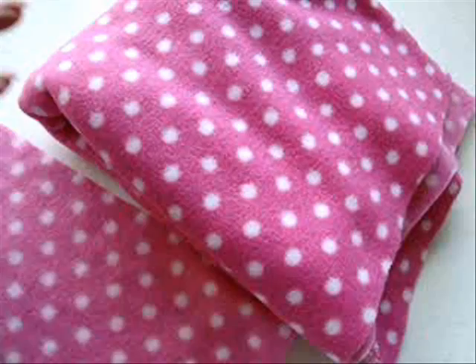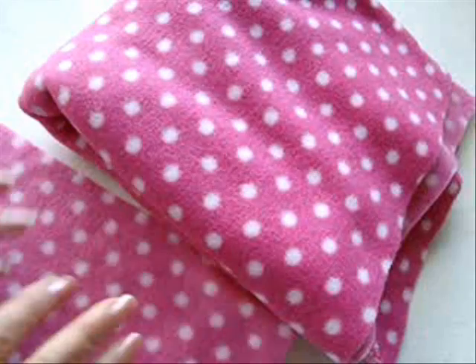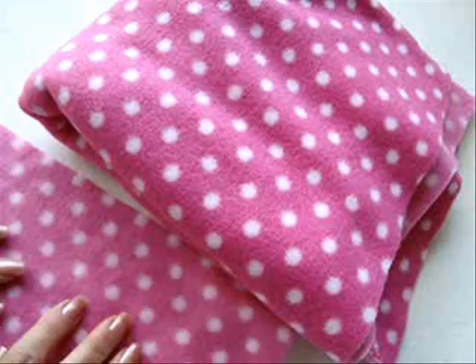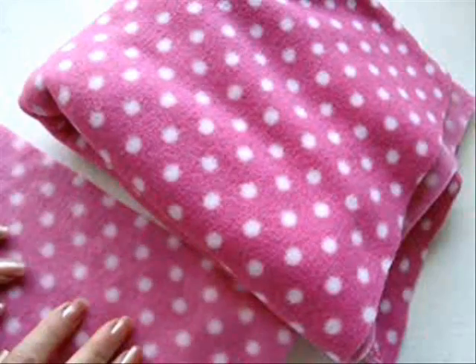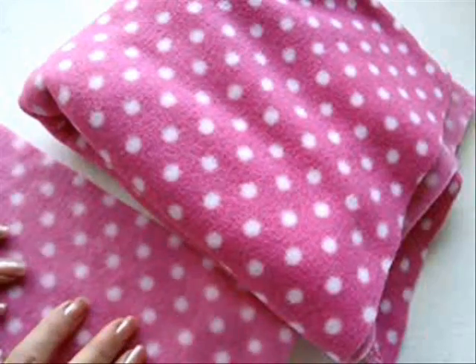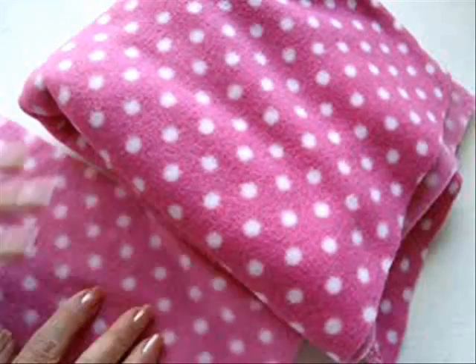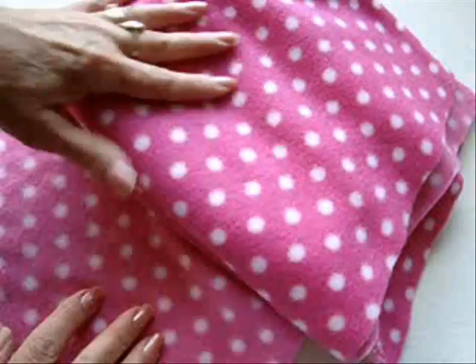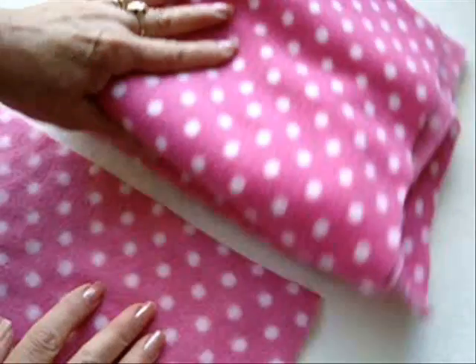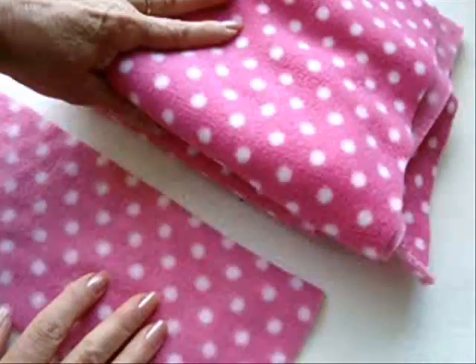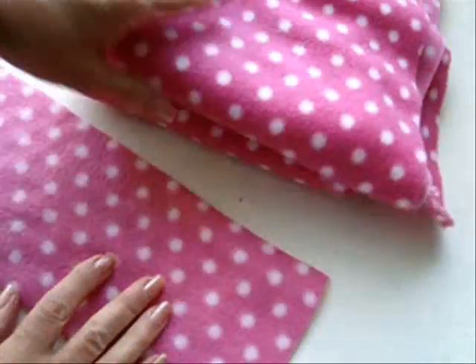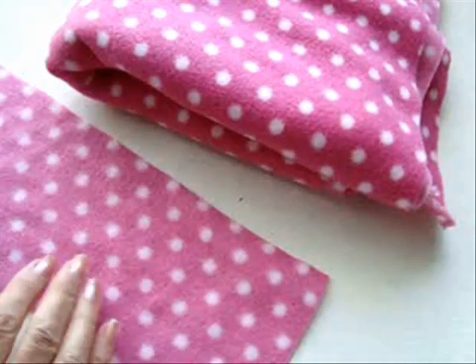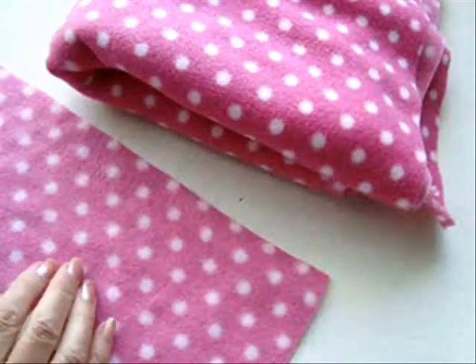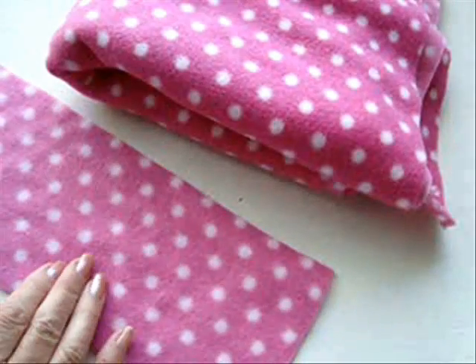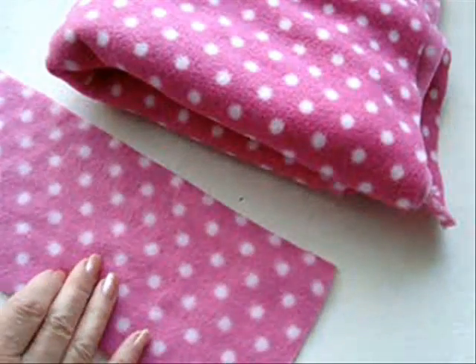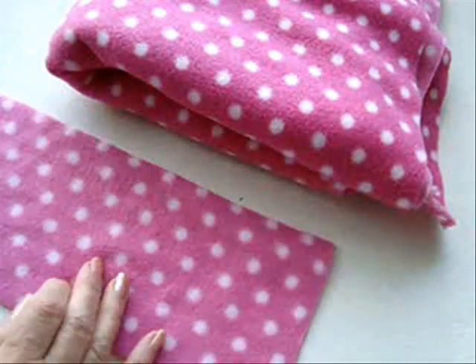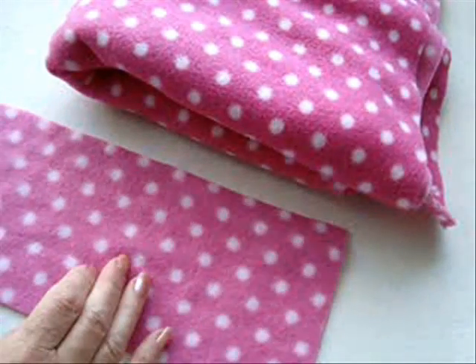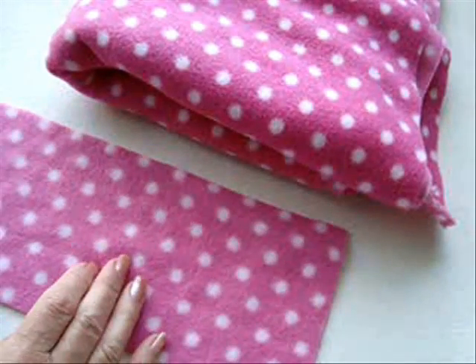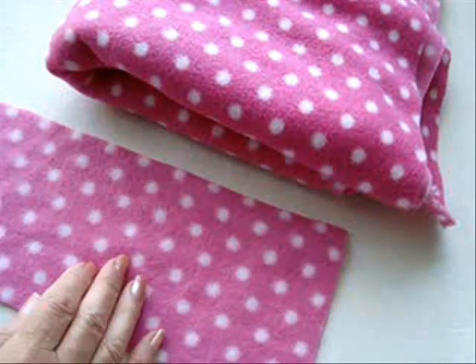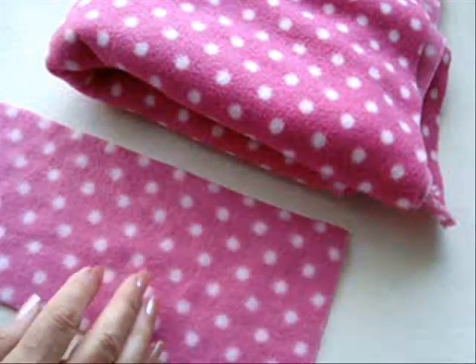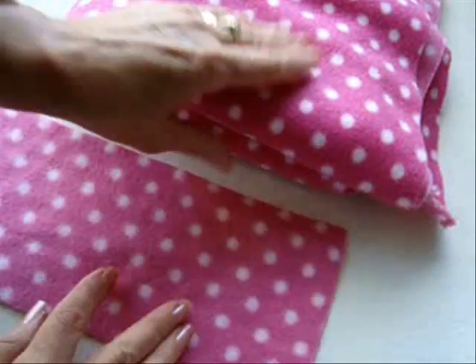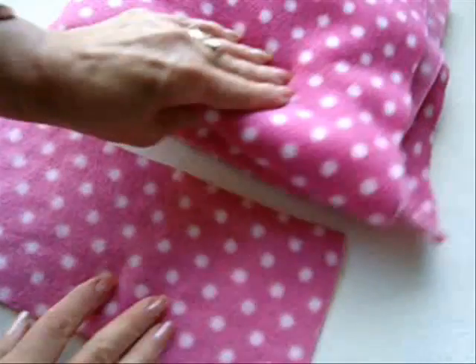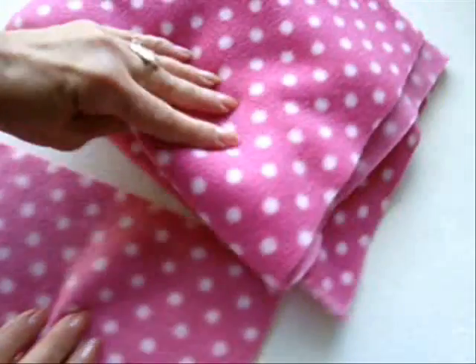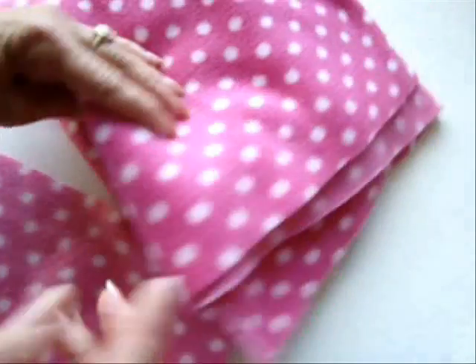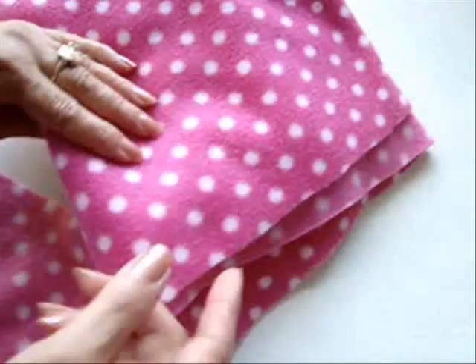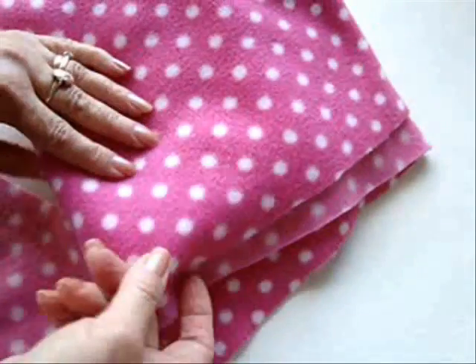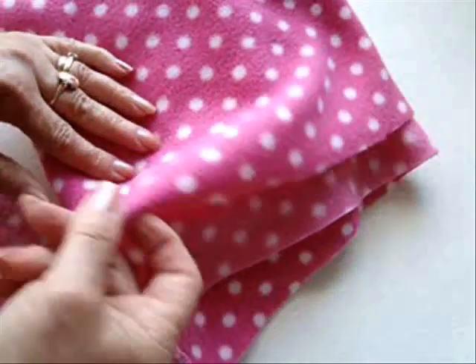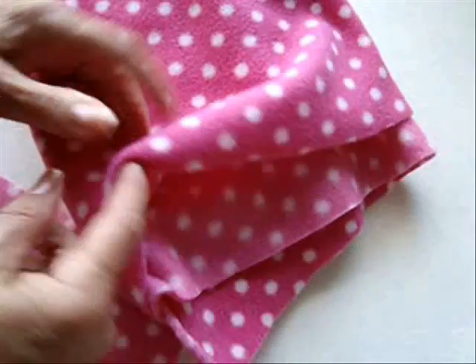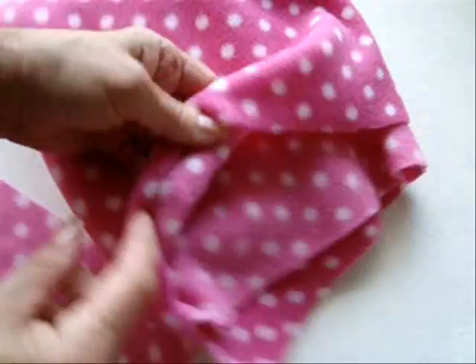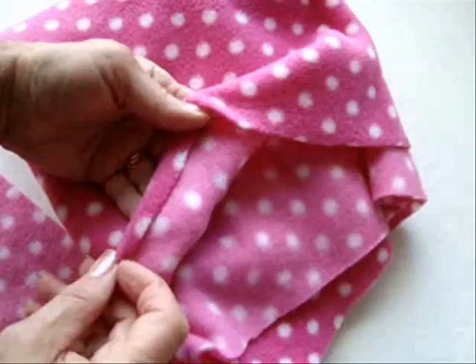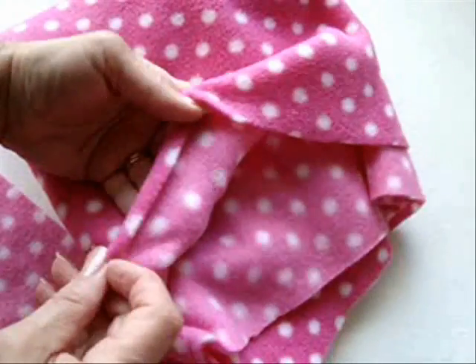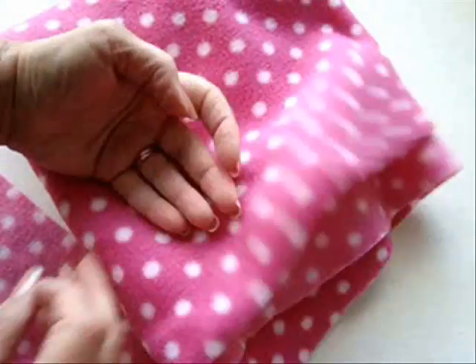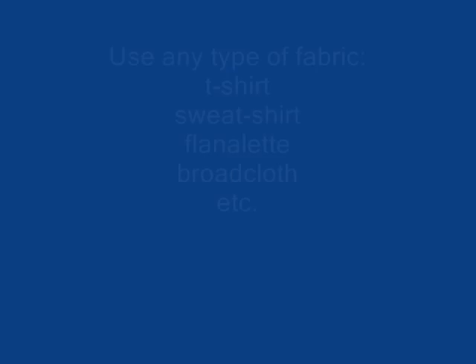I'm going to show you how to make a quick no-sew hair bow with some fleece. This is just polar fleece.